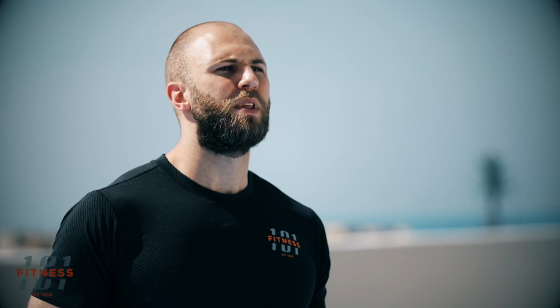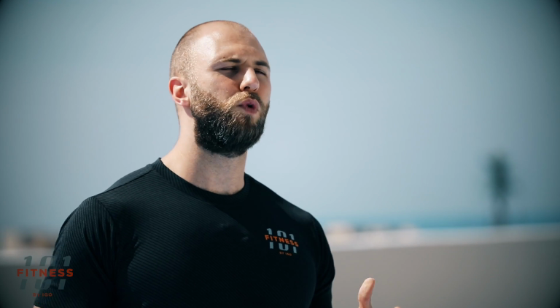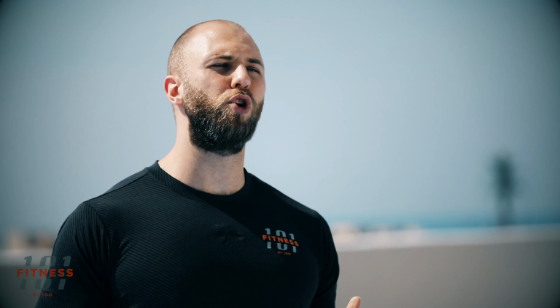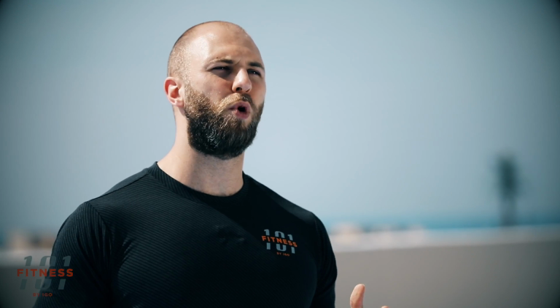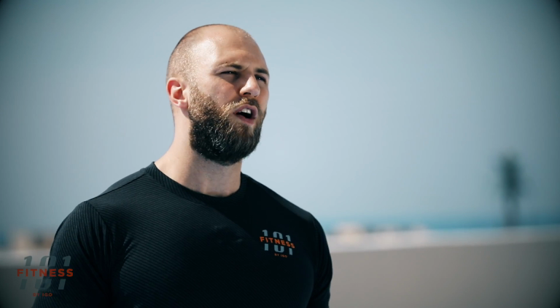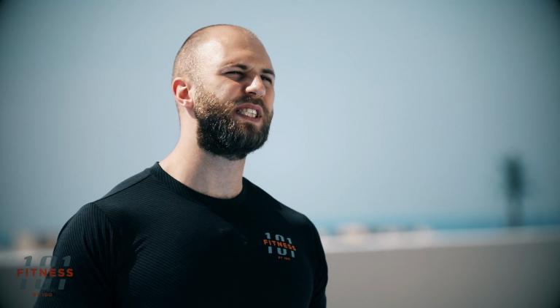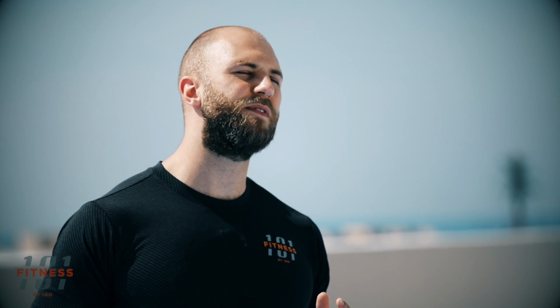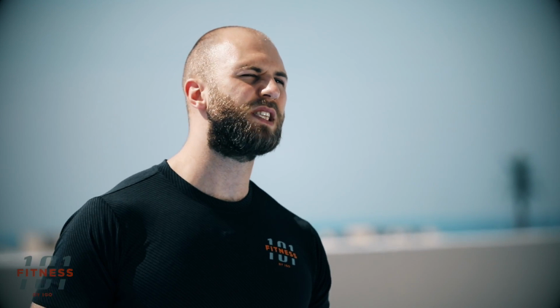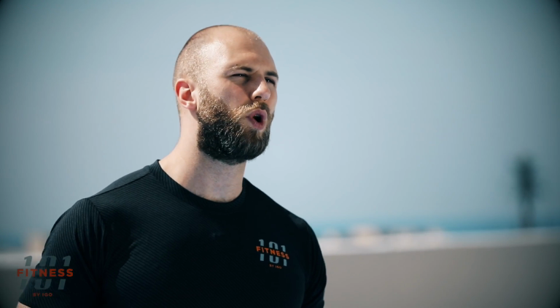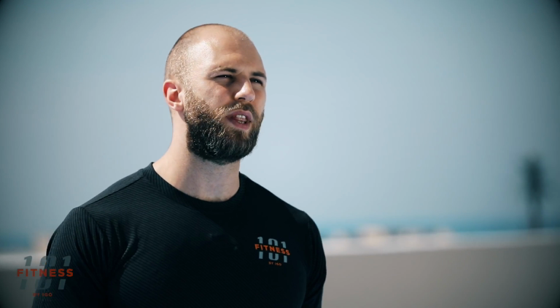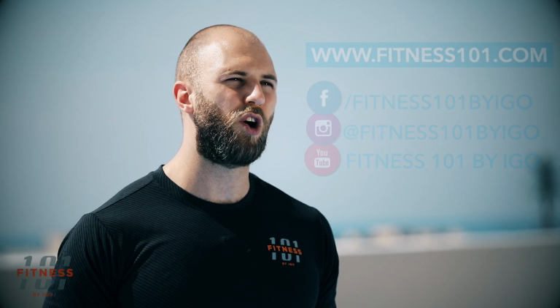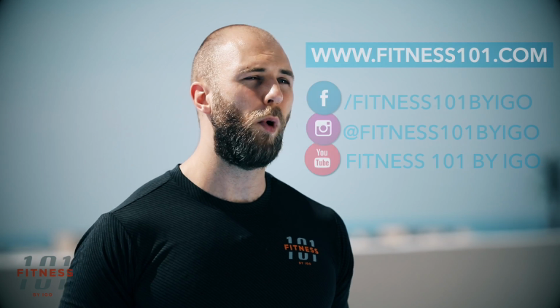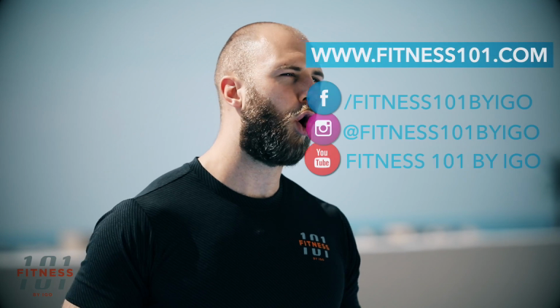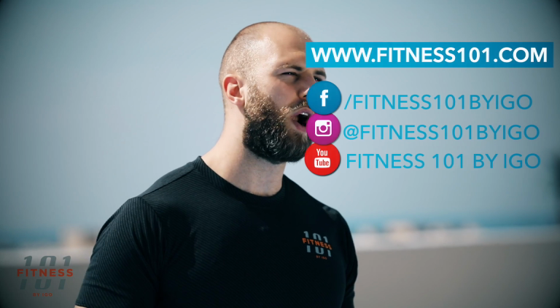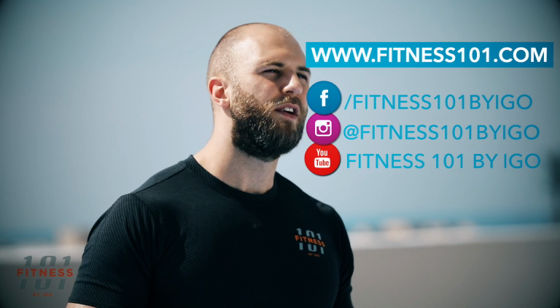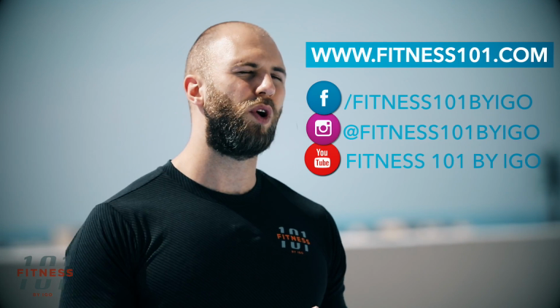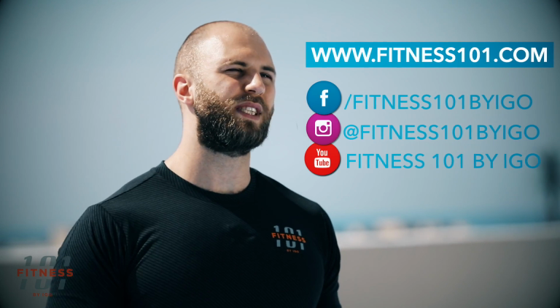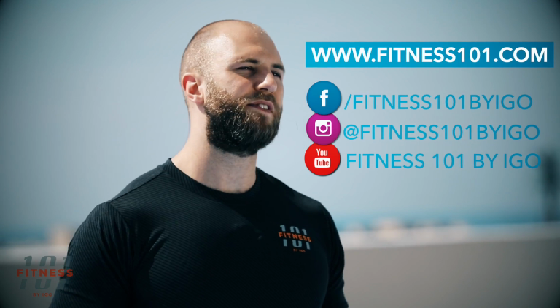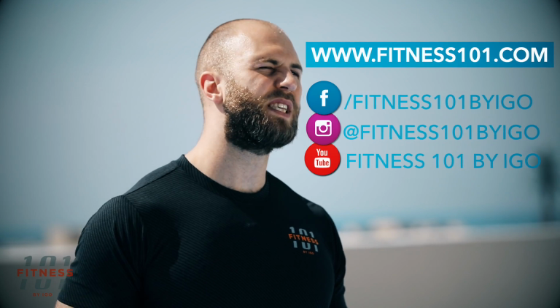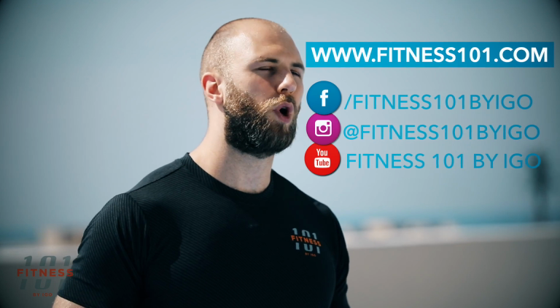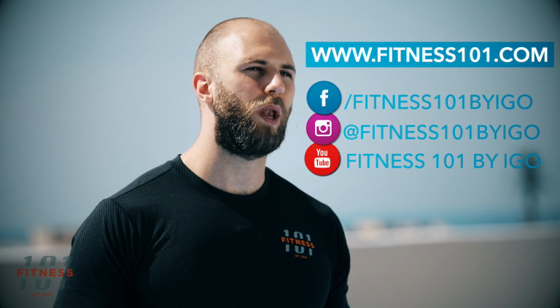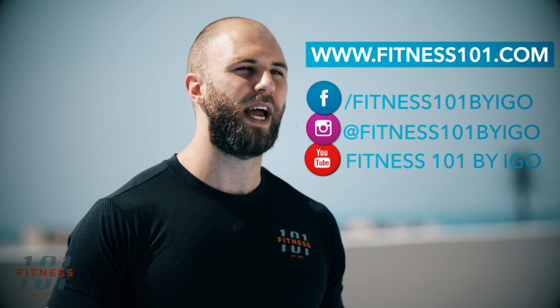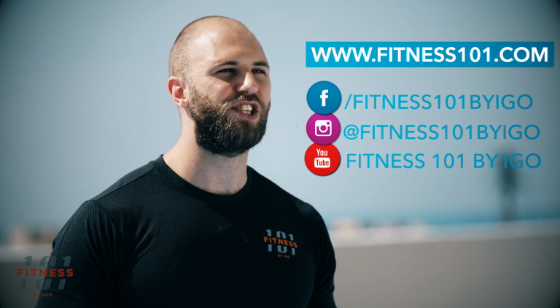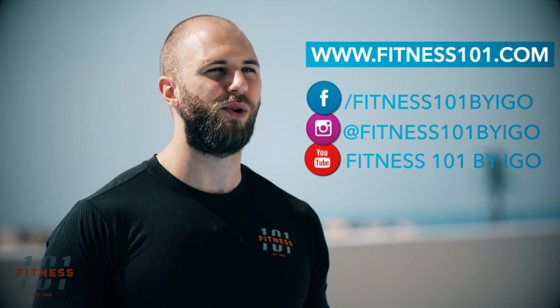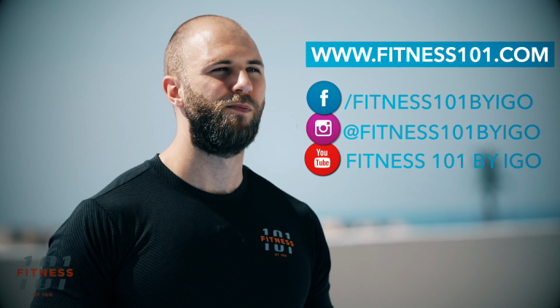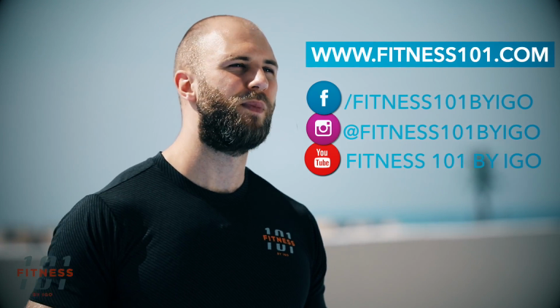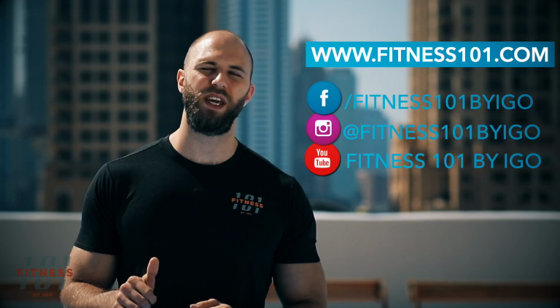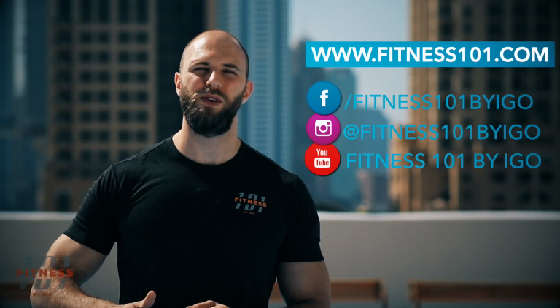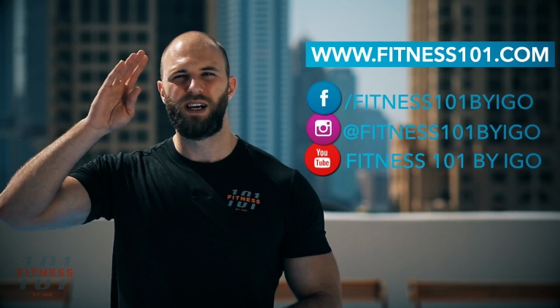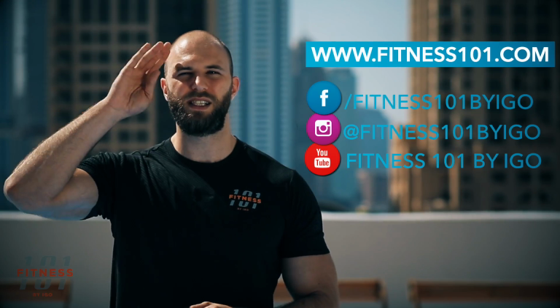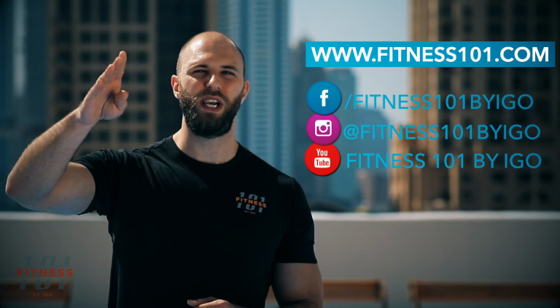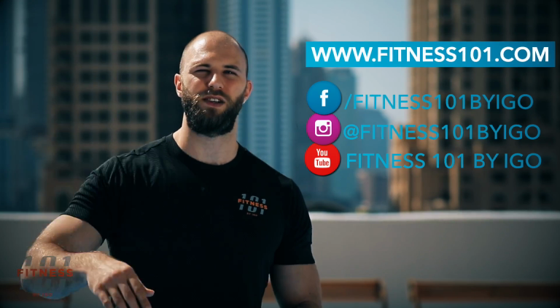If you want to learn more, visit fitness101.com or follow us at Fitness 101 by IGO. Thank you, I'll see you later.